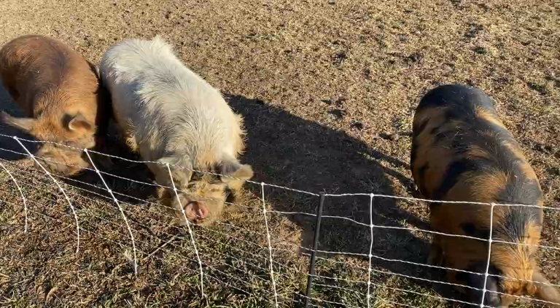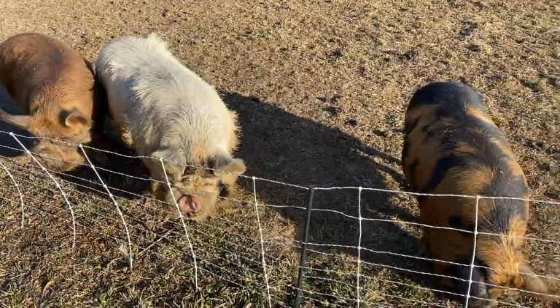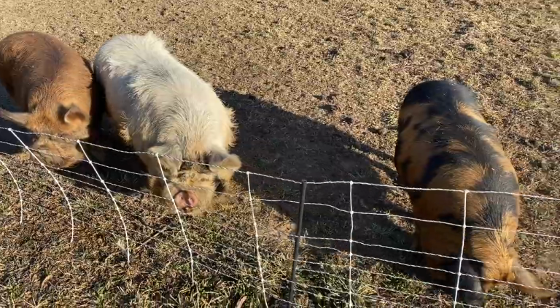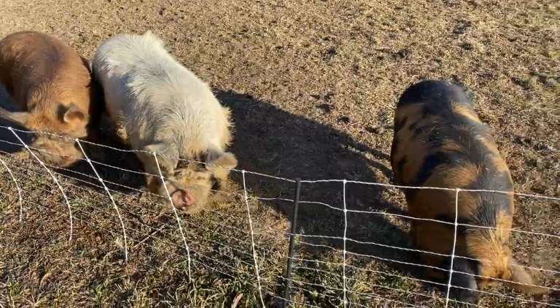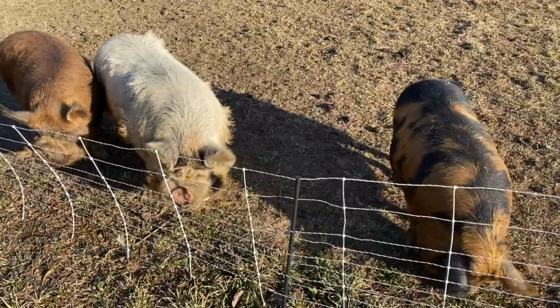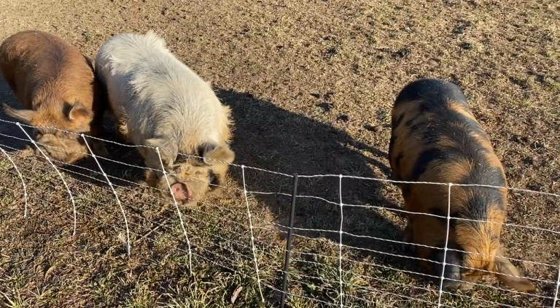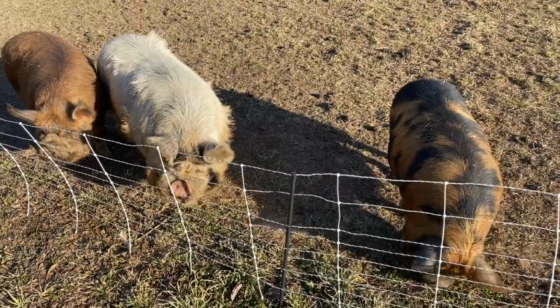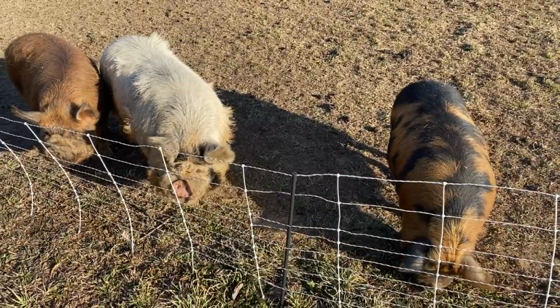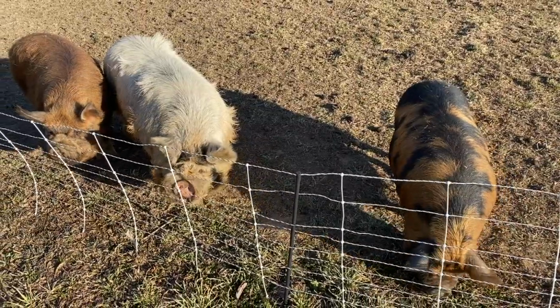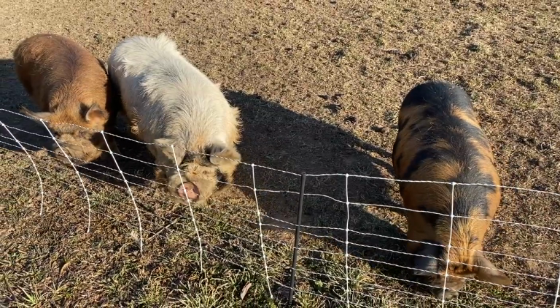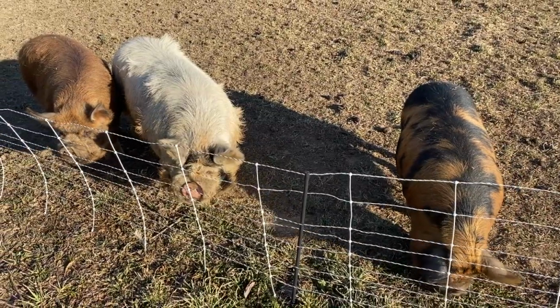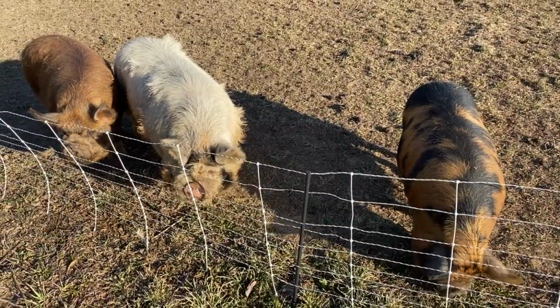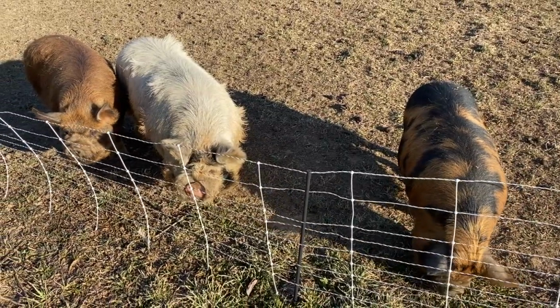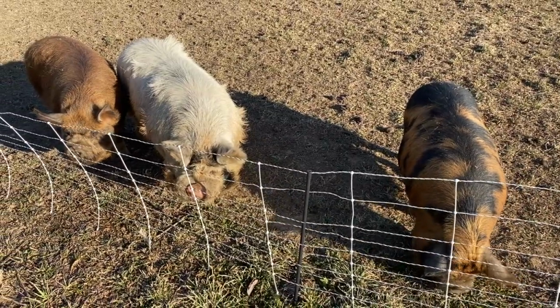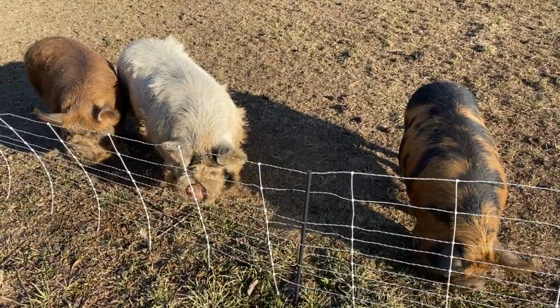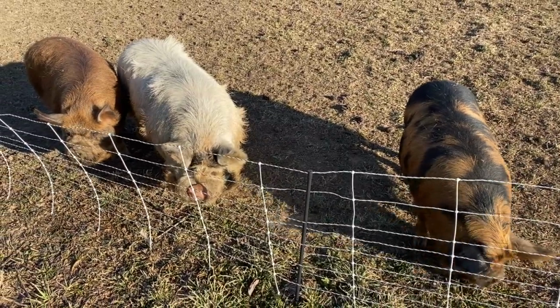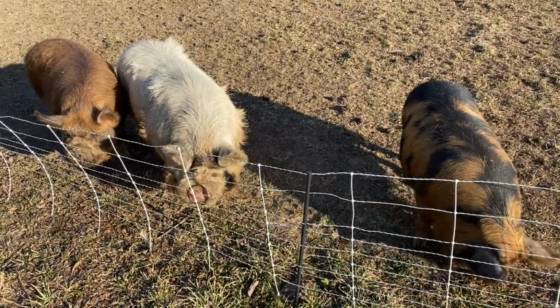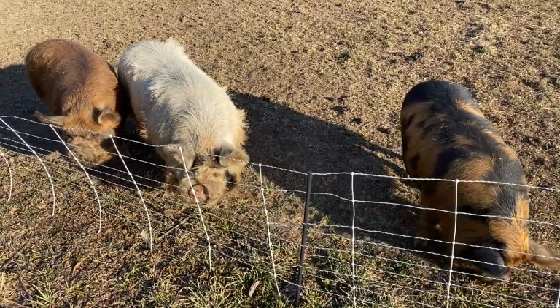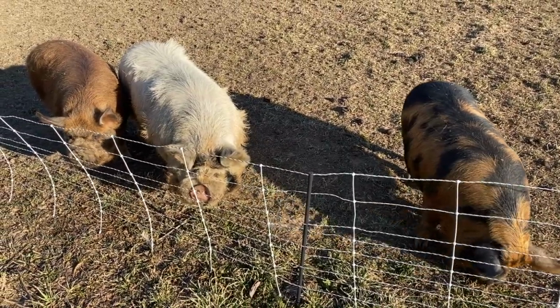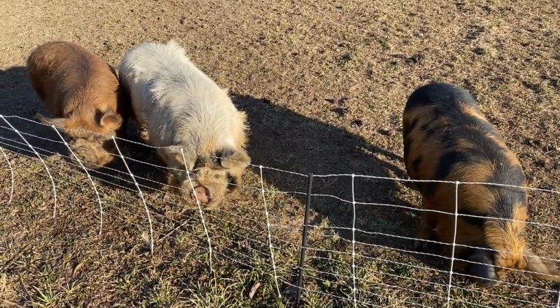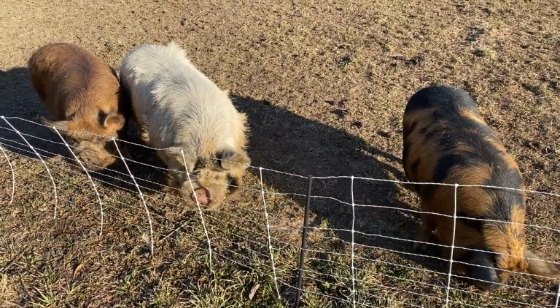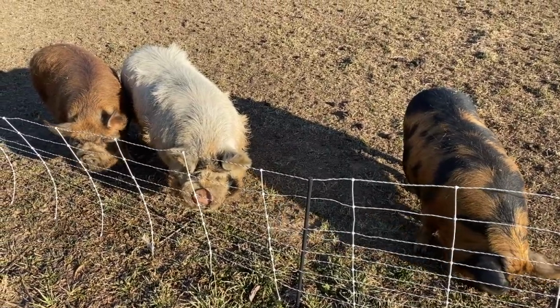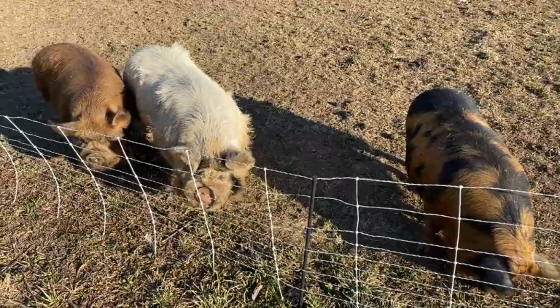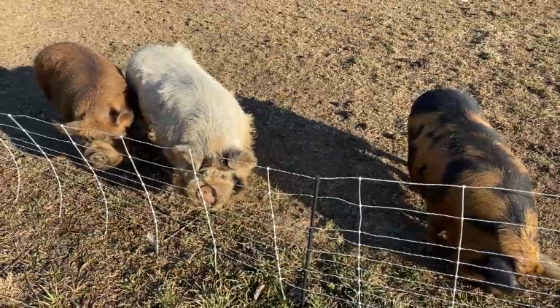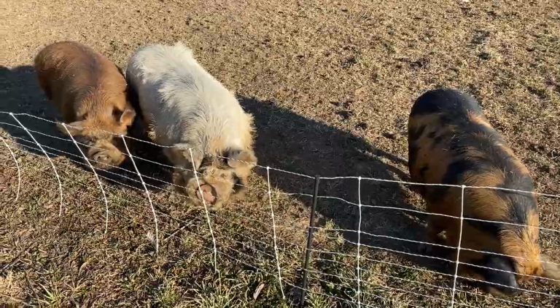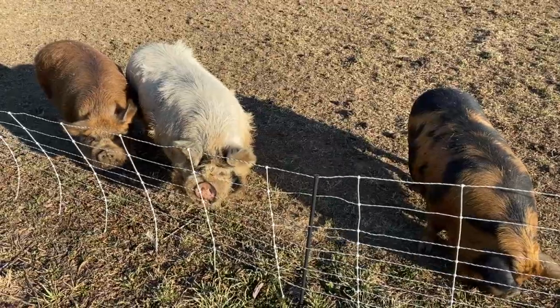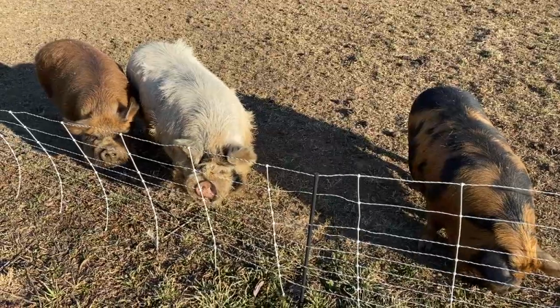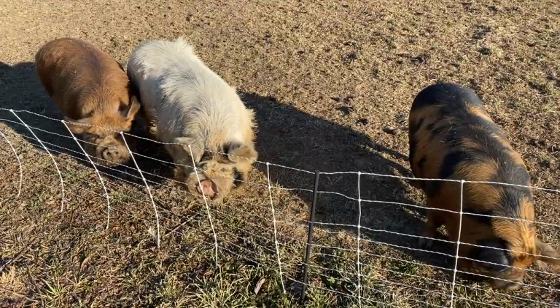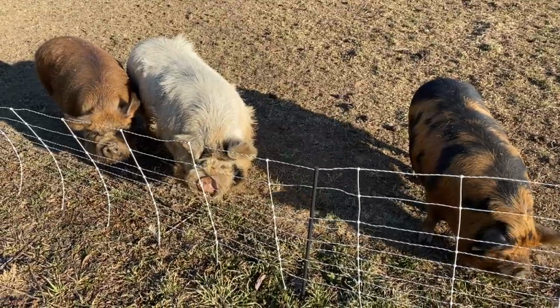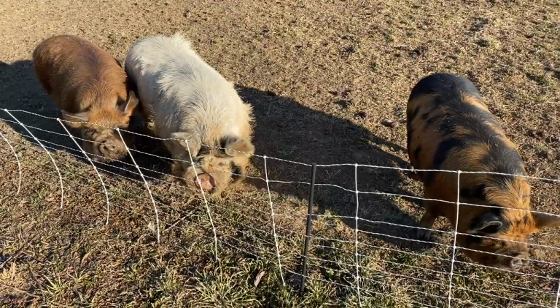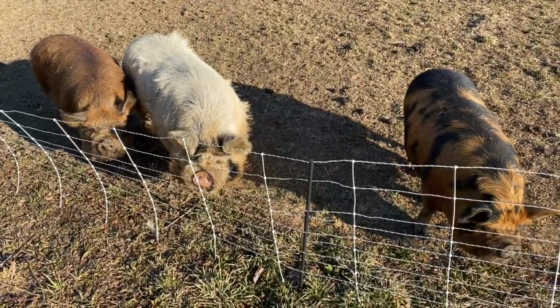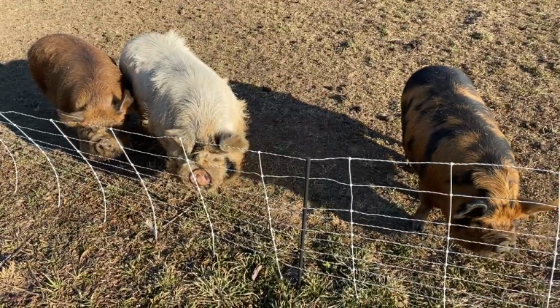We're going to head over there today. We've got to clean up their area because we're getting a bunch of rain tomorrow. Let's see what you guys think — do you think she's pregnant?